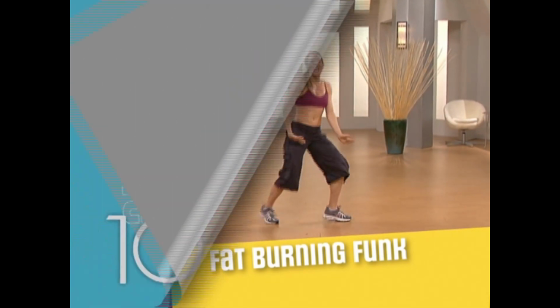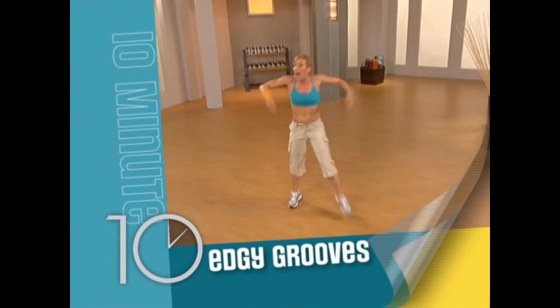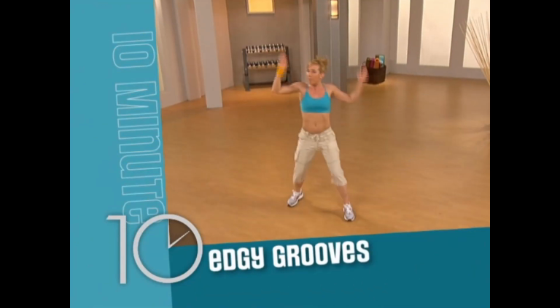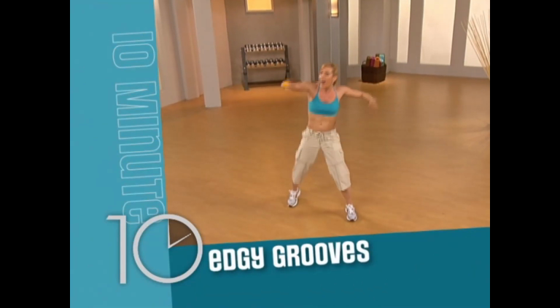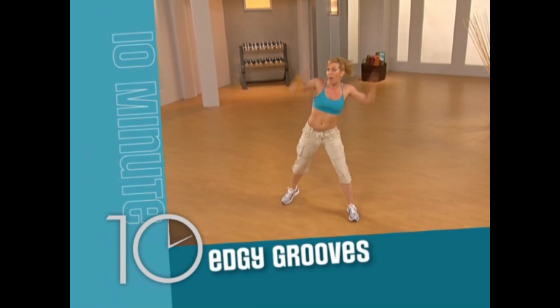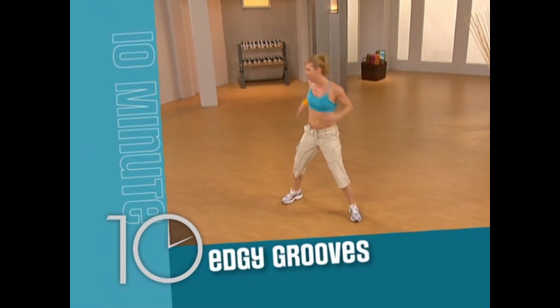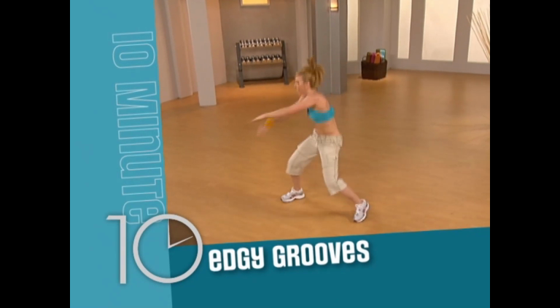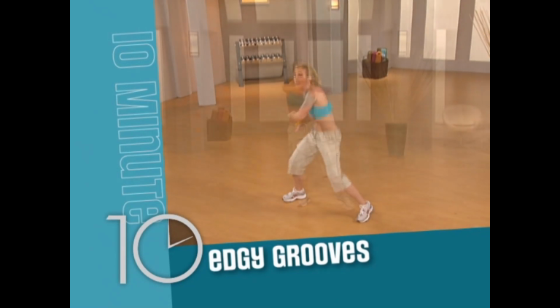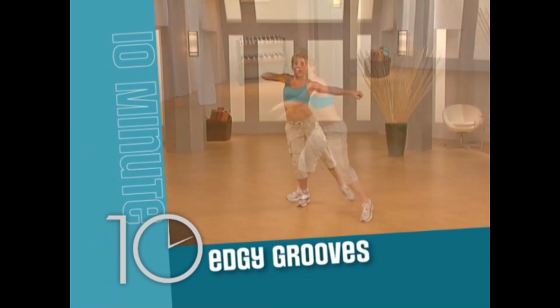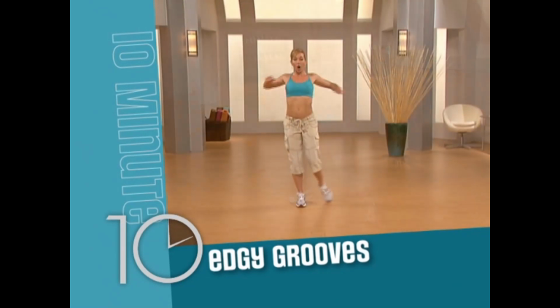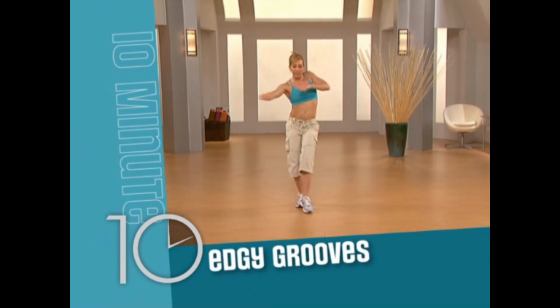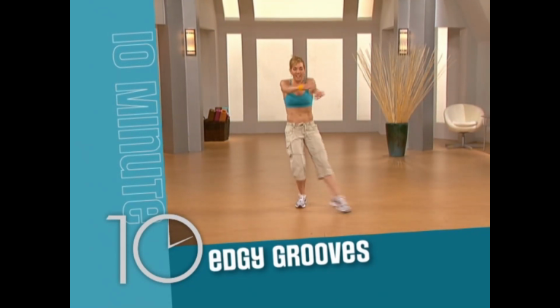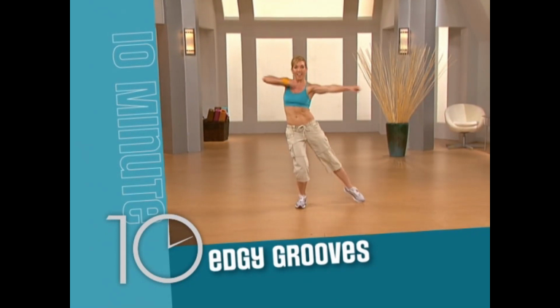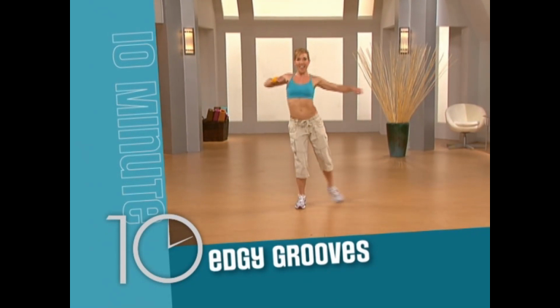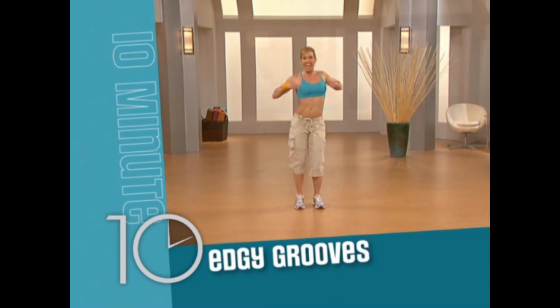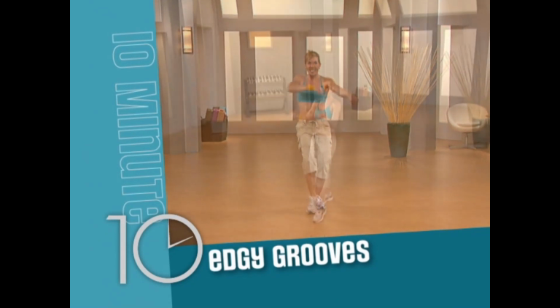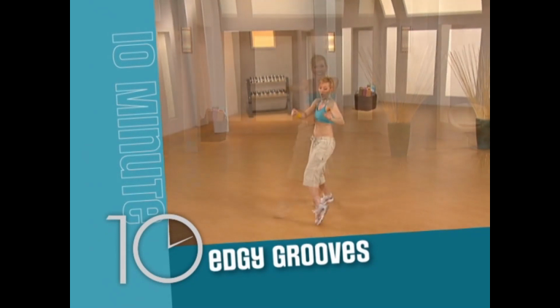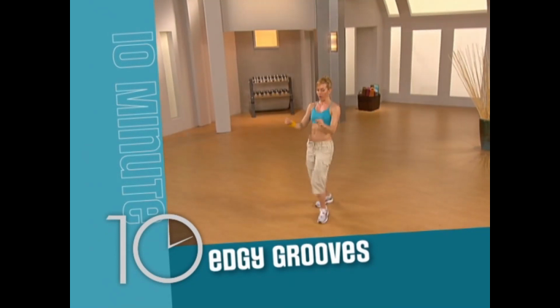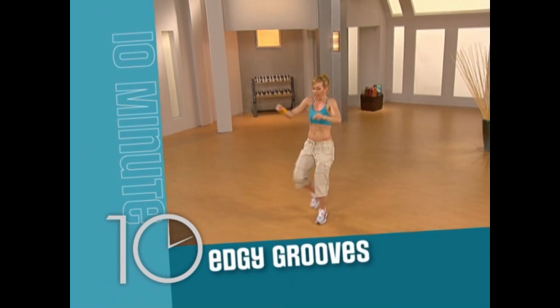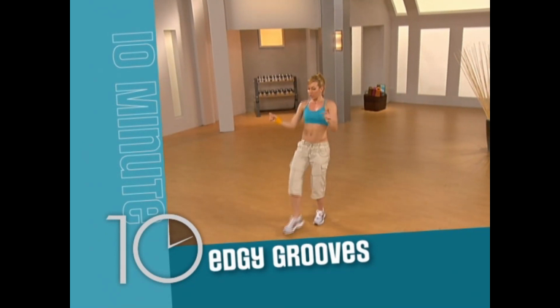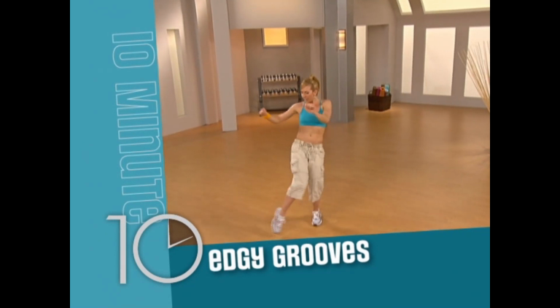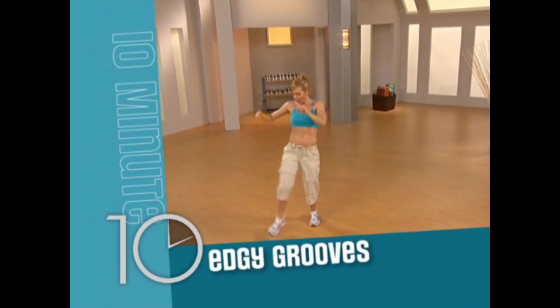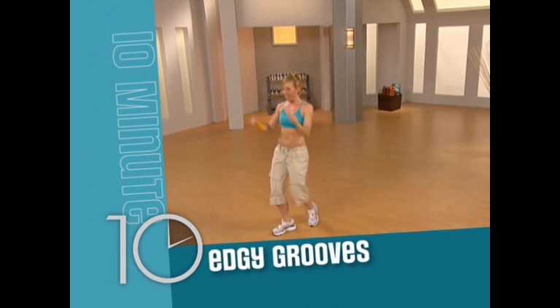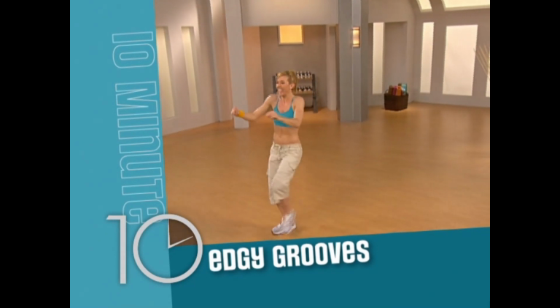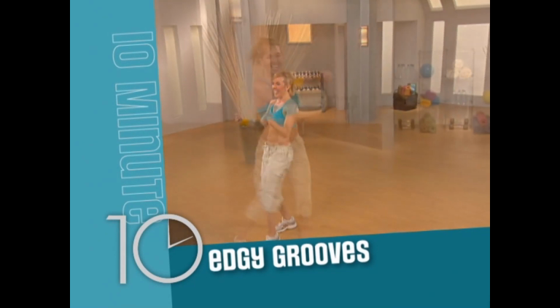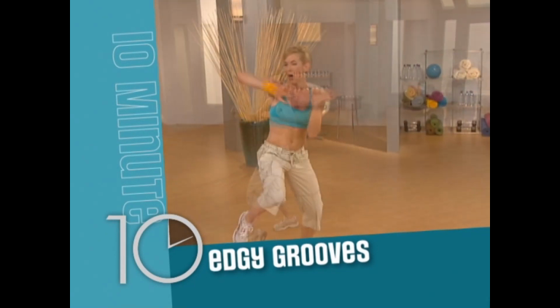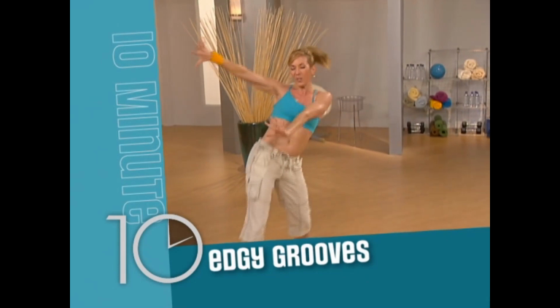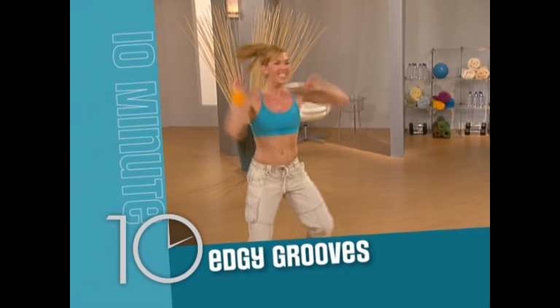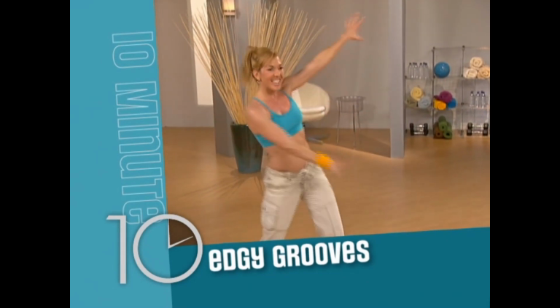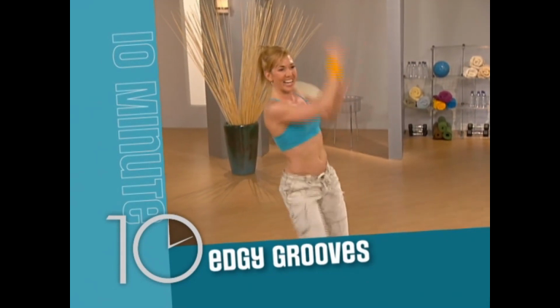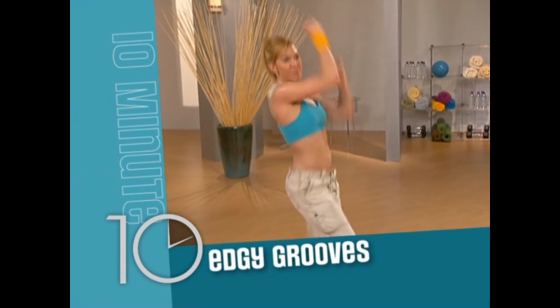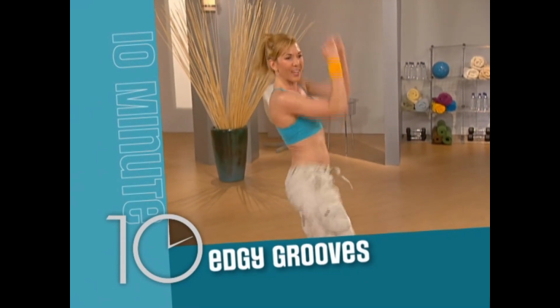Edgy Grooves: get your feet moving and your heart pumping with sharp and edgy moves that give your dance some serious style.